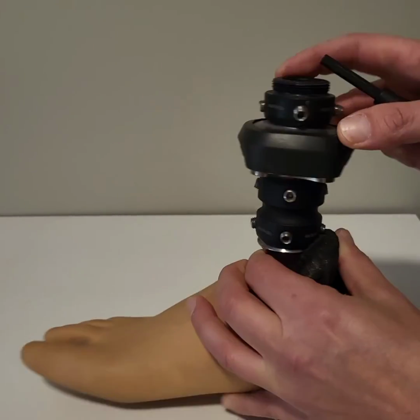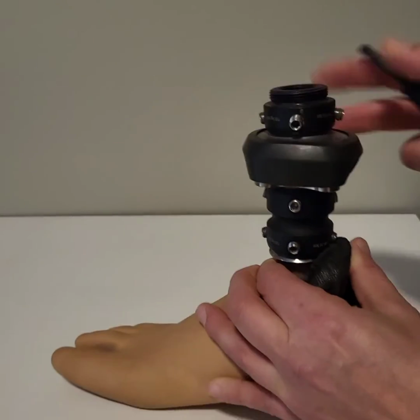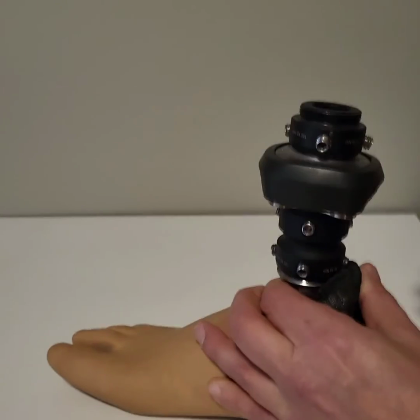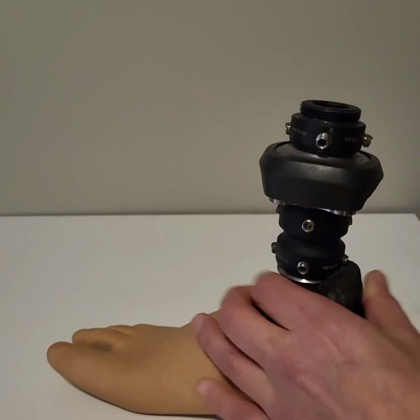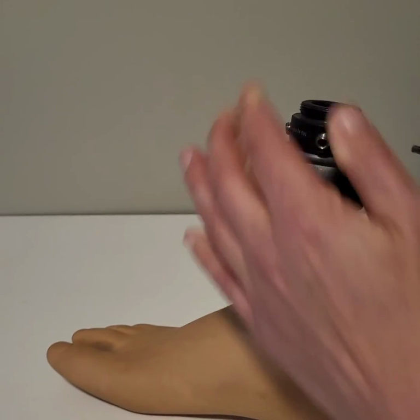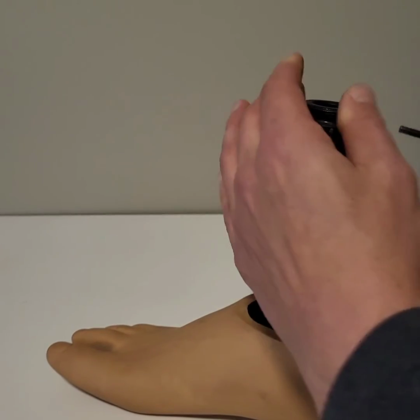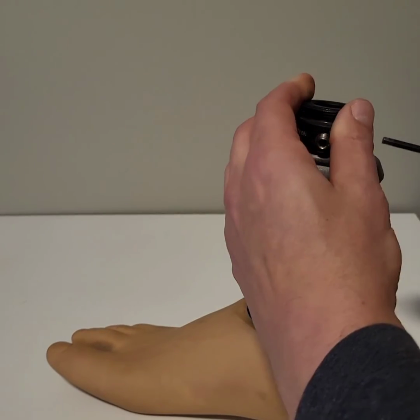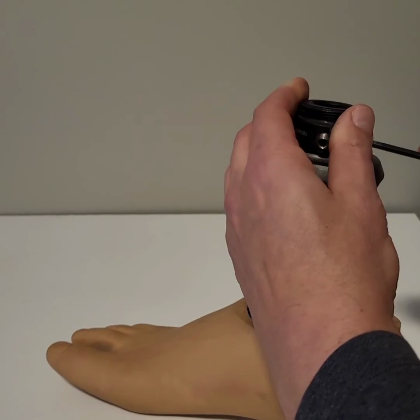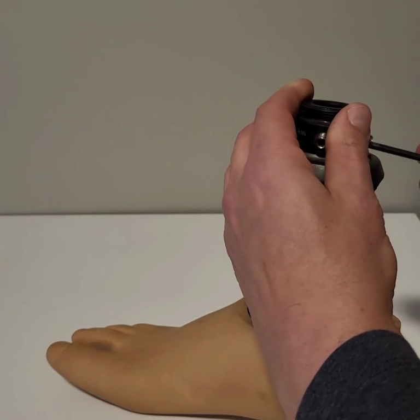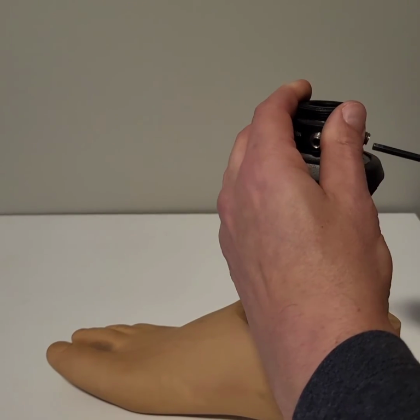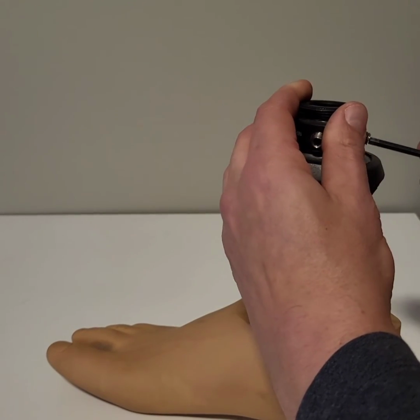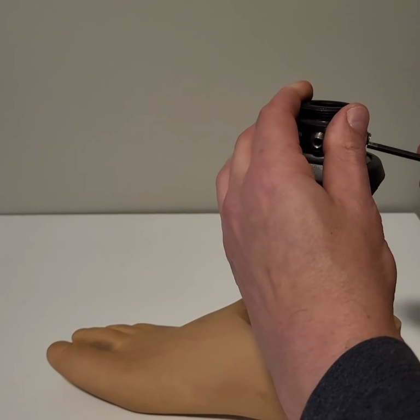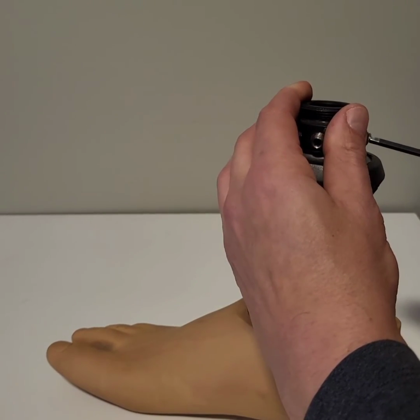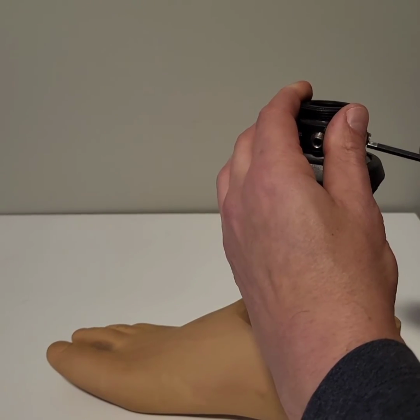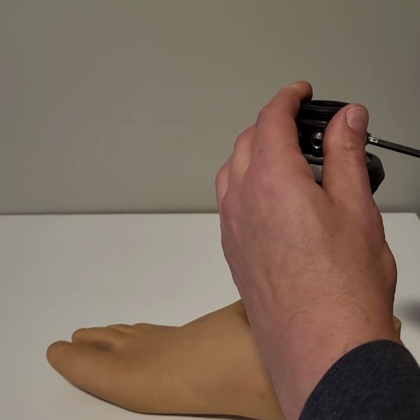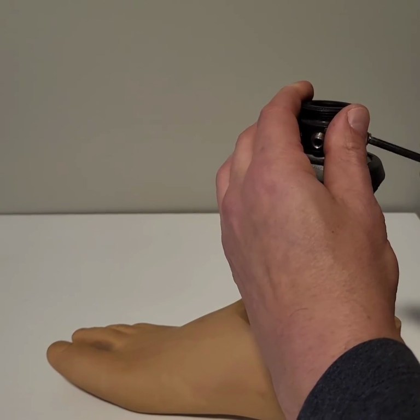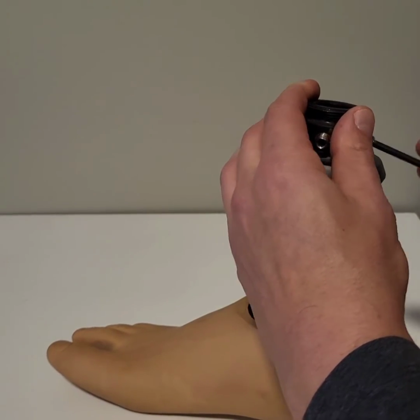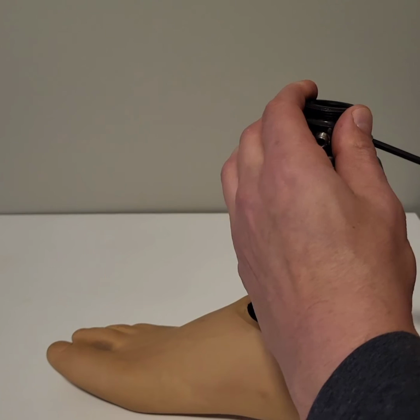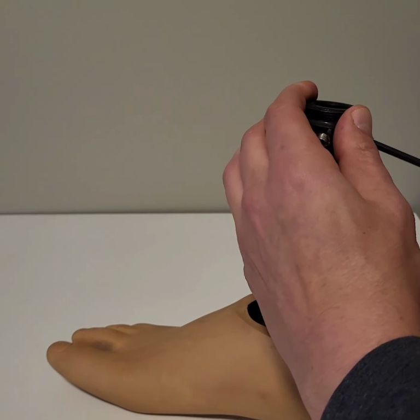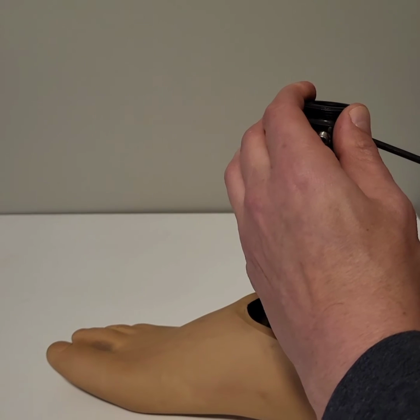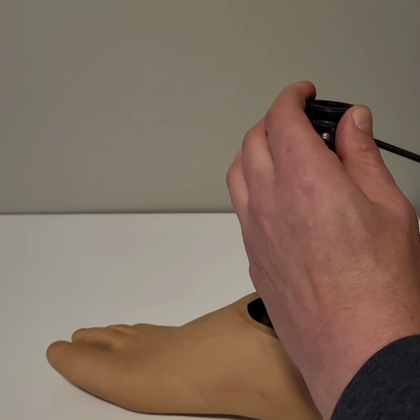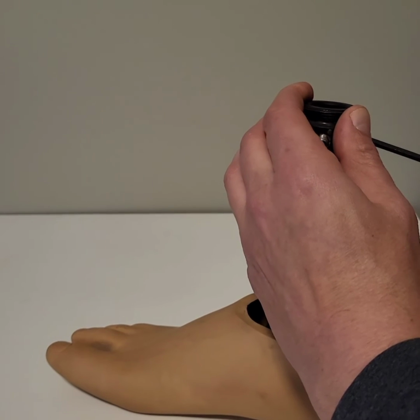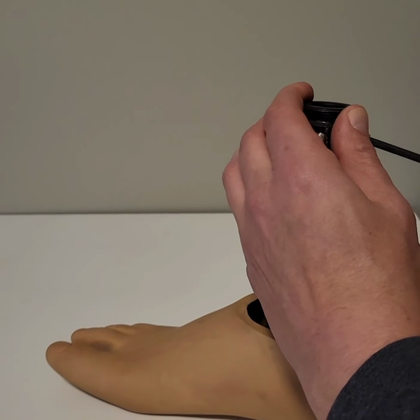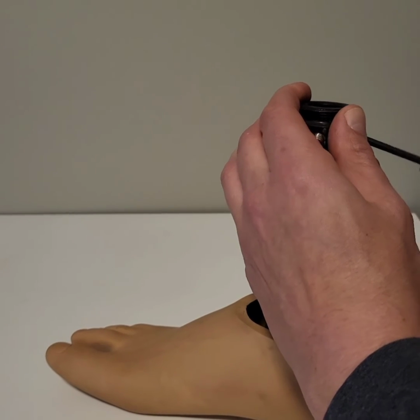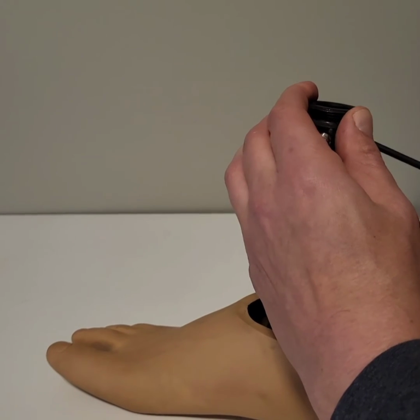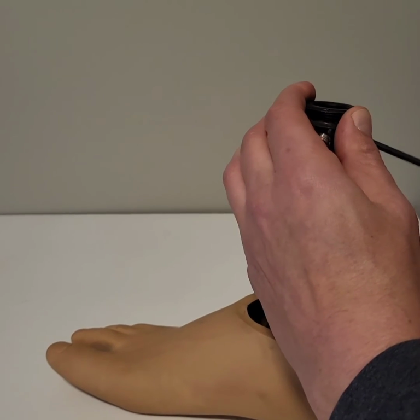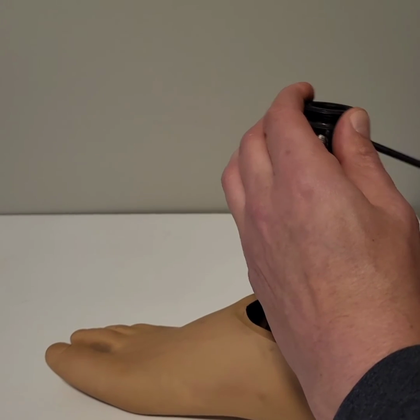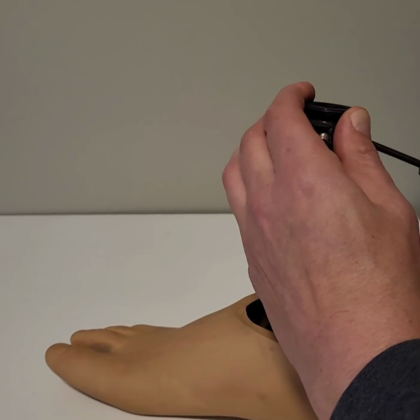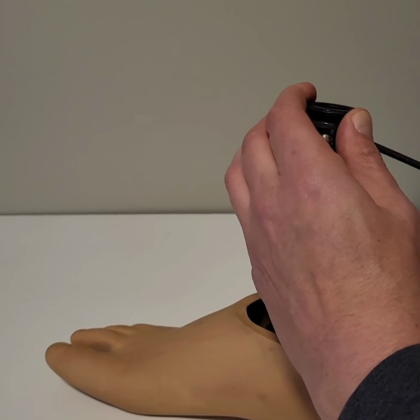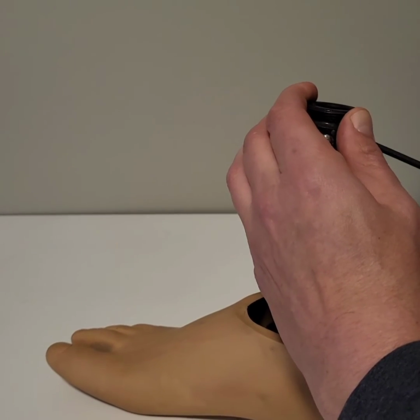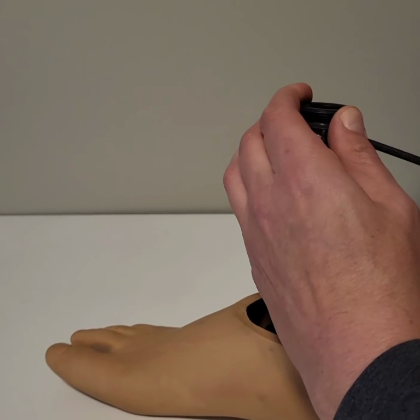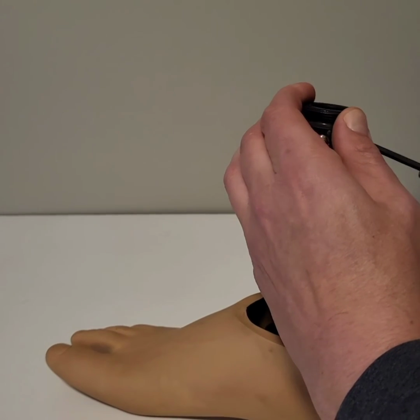So once that adjustment is set, those get secured and Loctited.